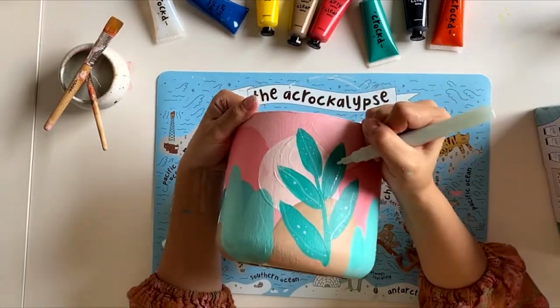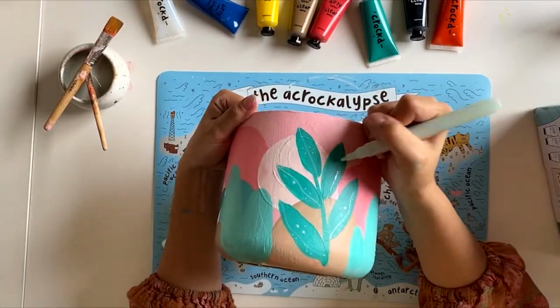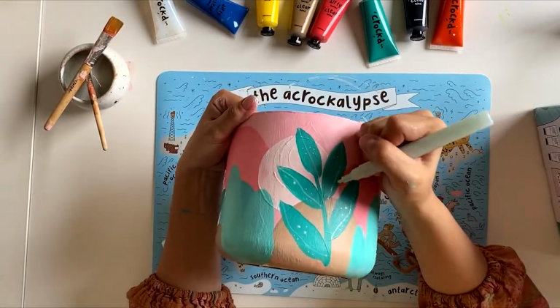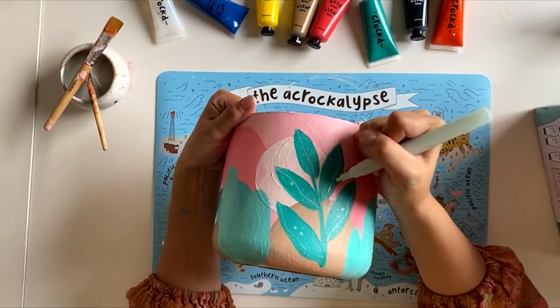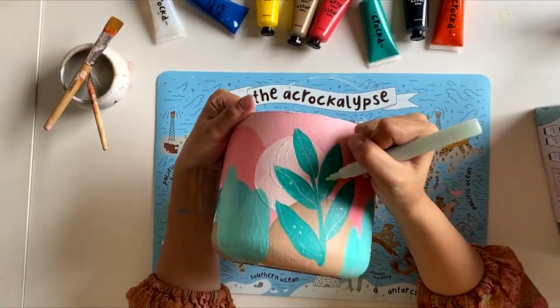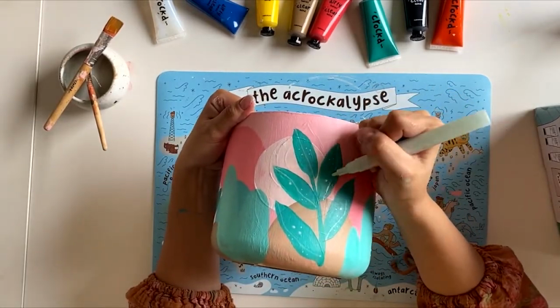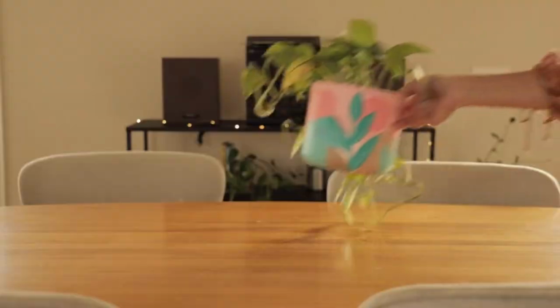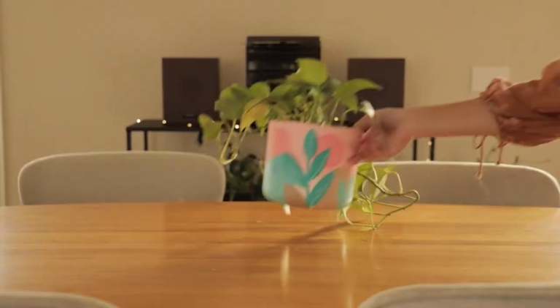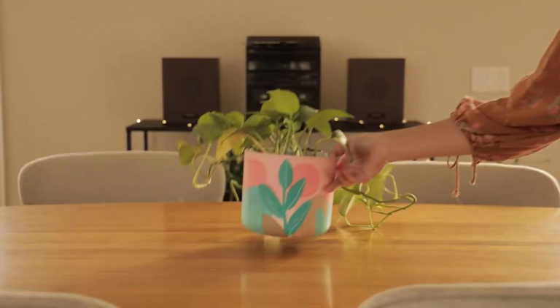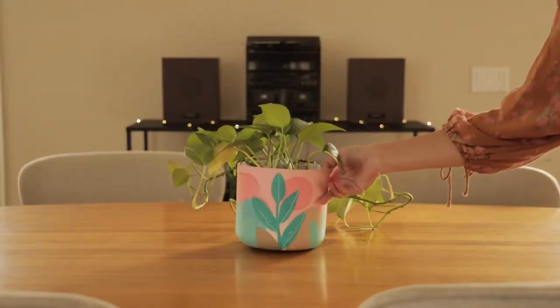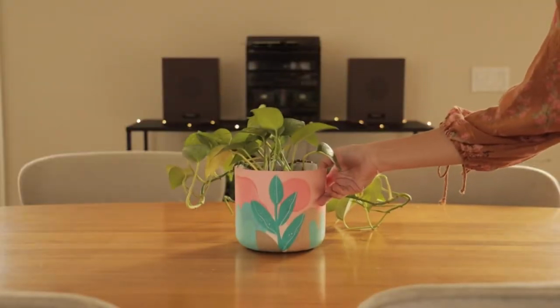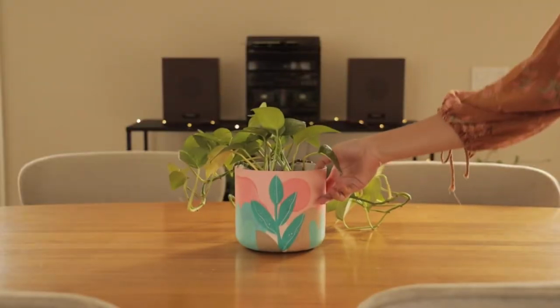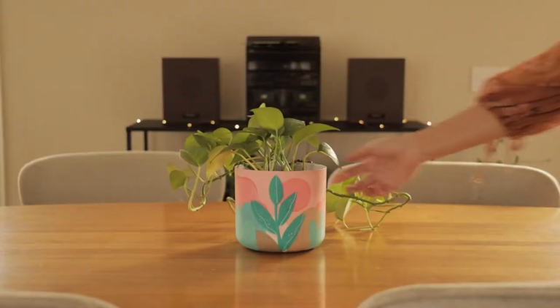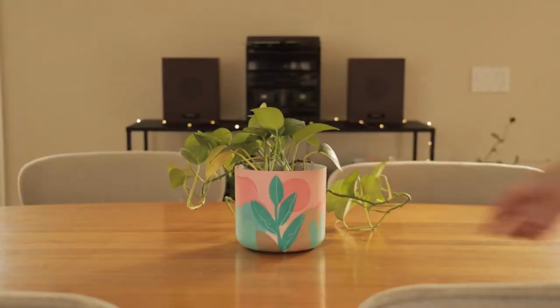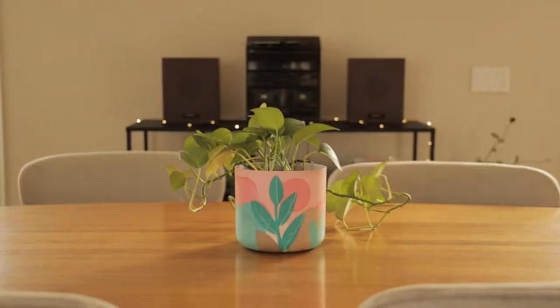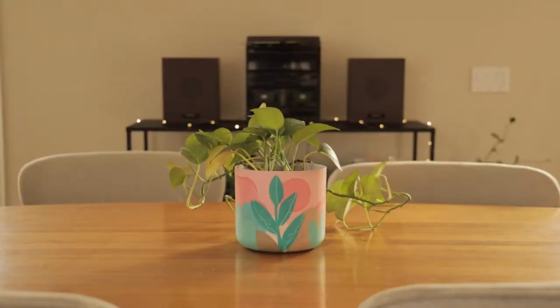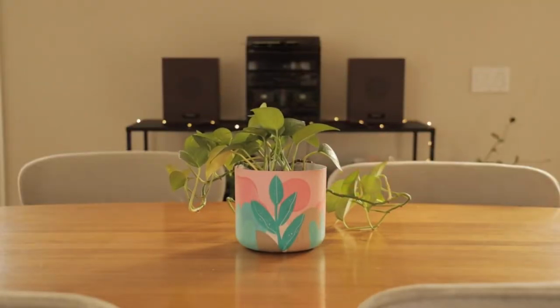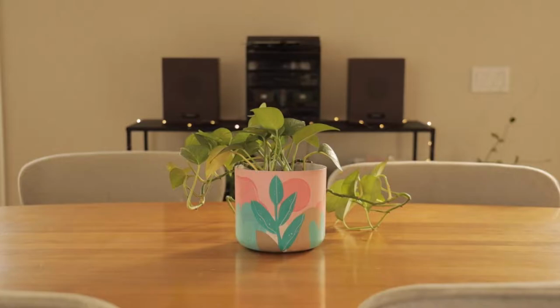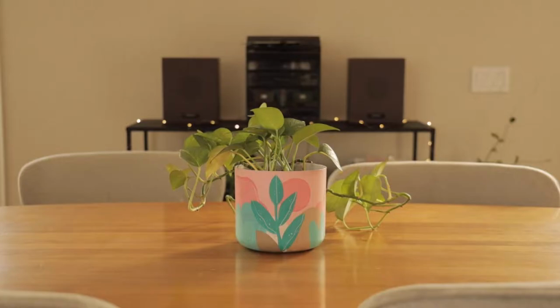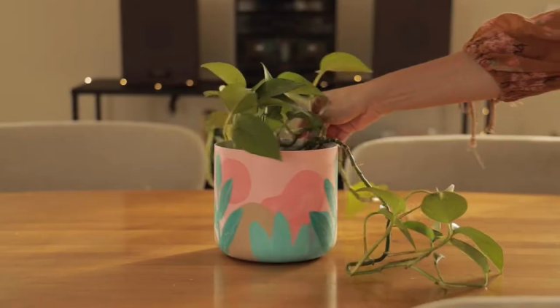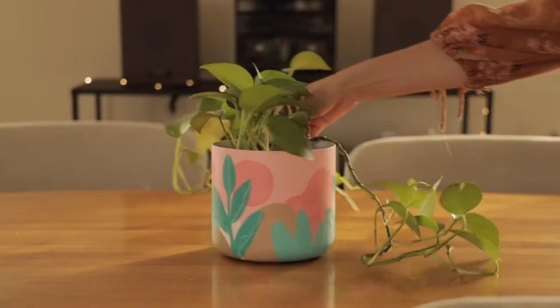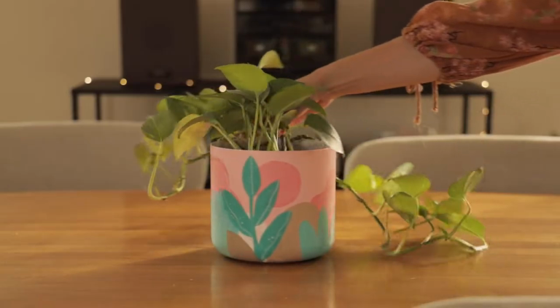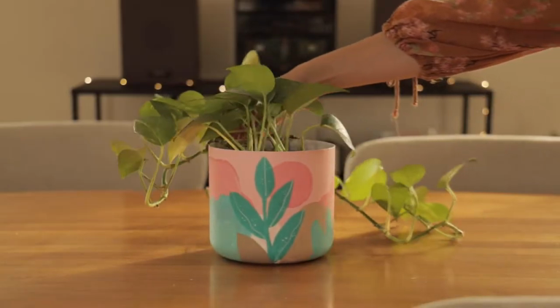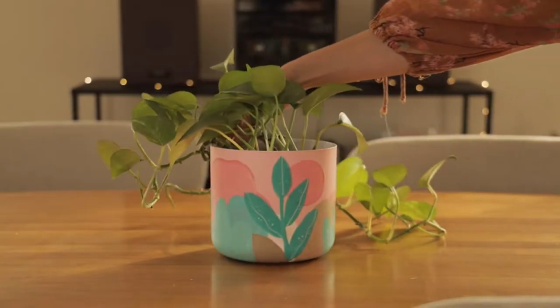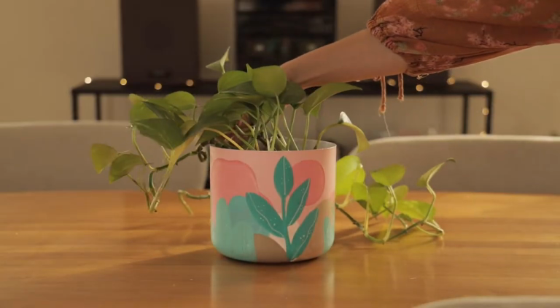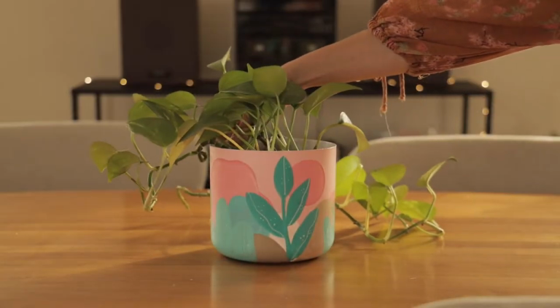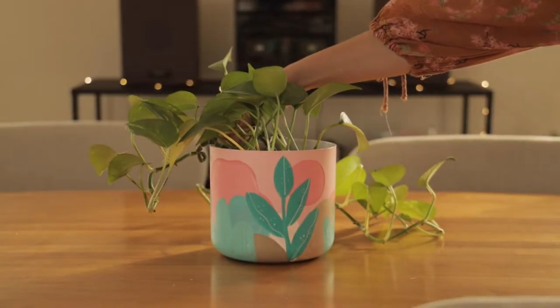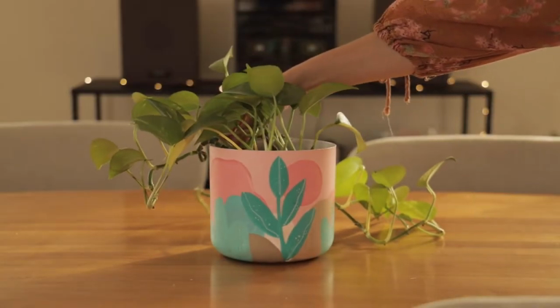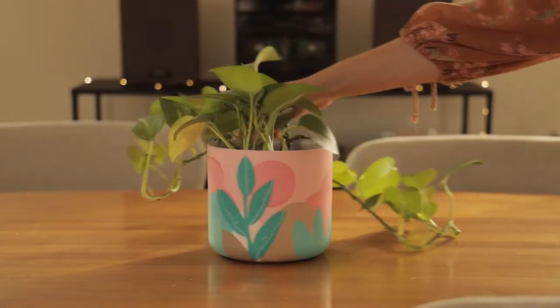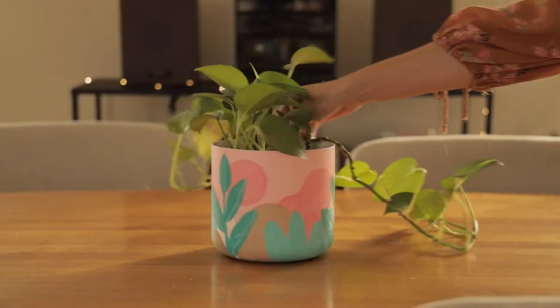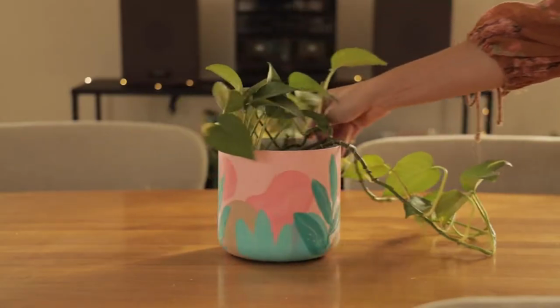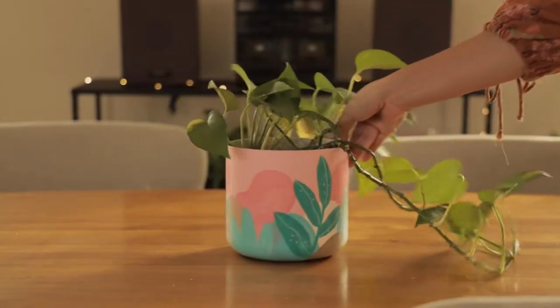Once your pot is all finished, coat your pot with a layer of the sealant from your paint kit. Then plant your favorite plant inside.